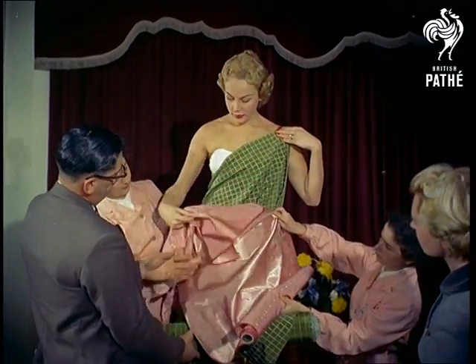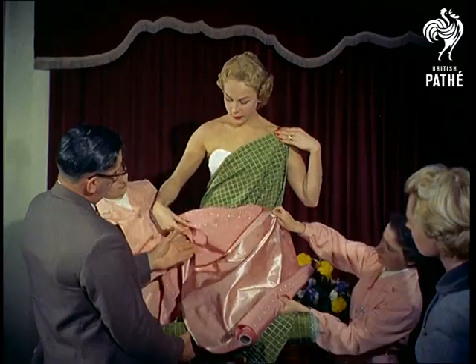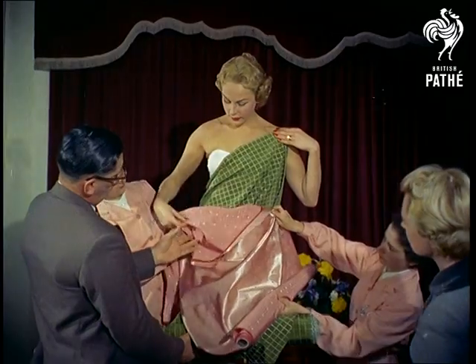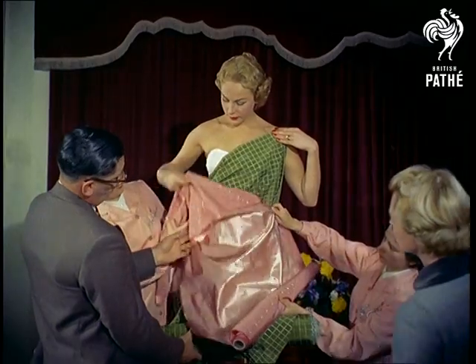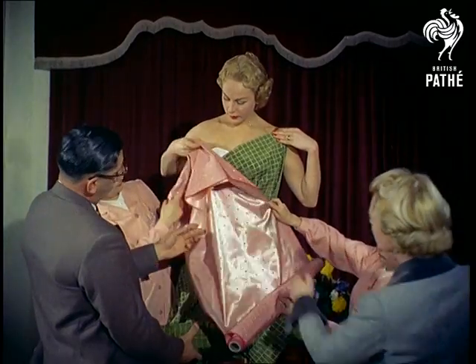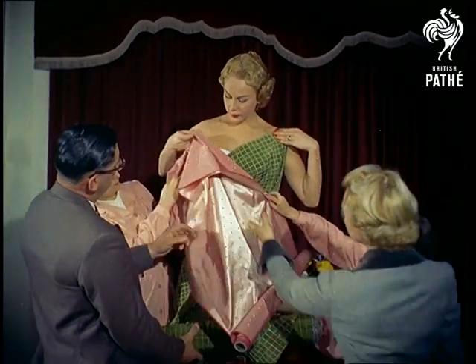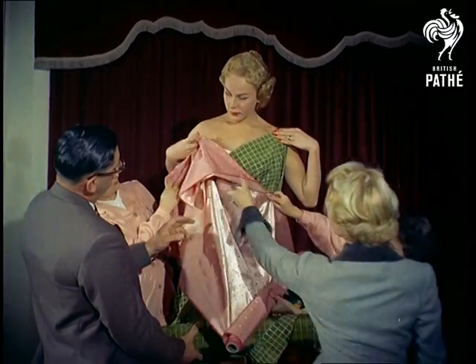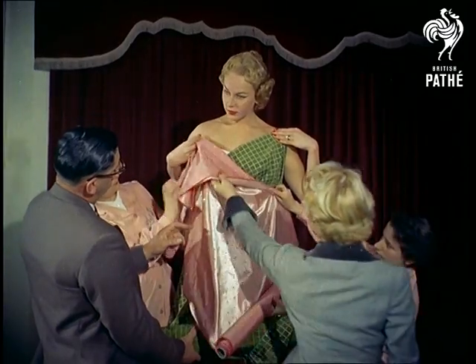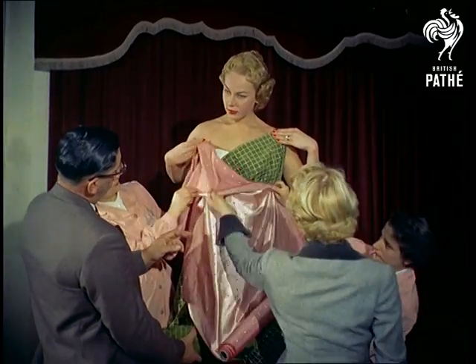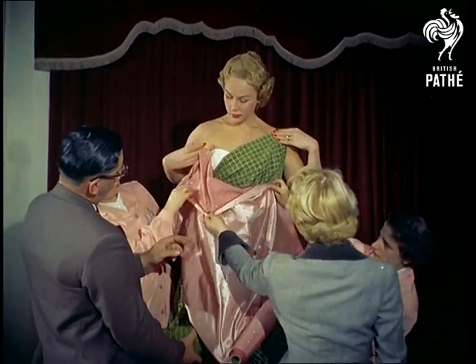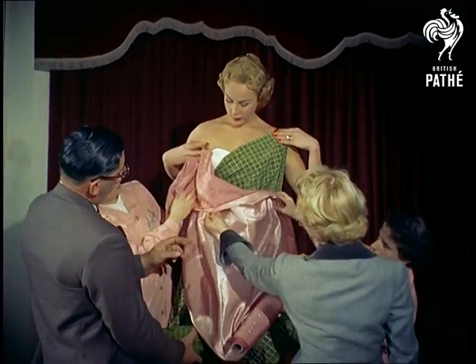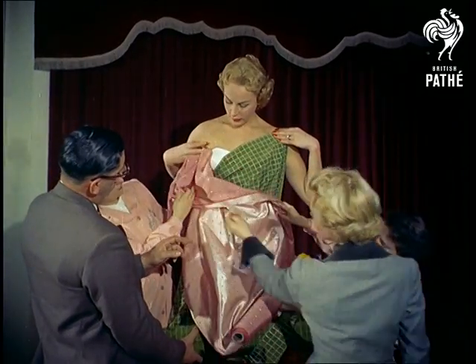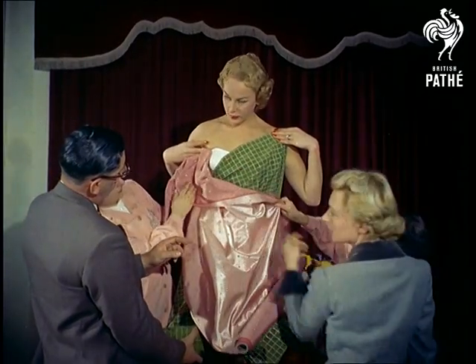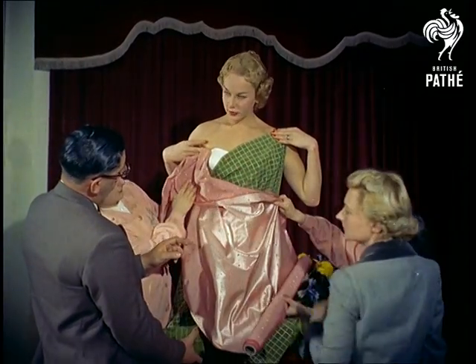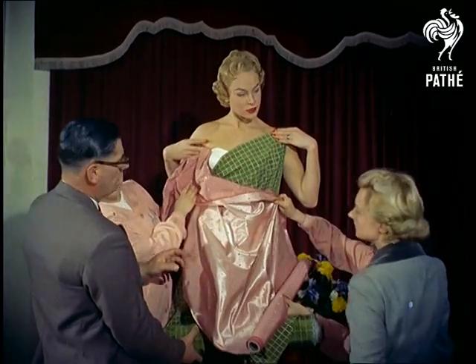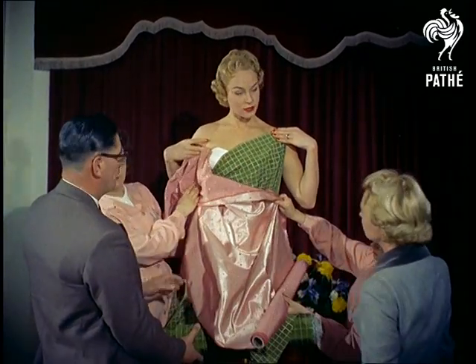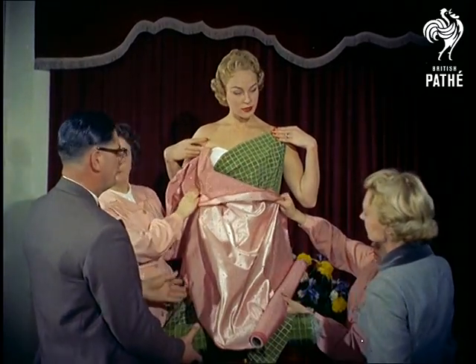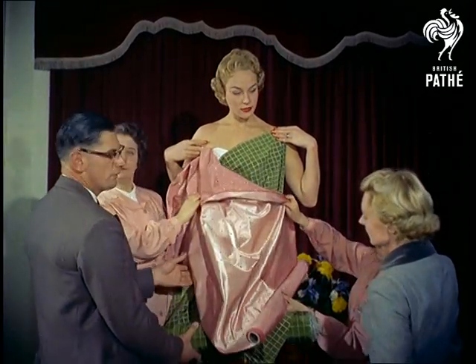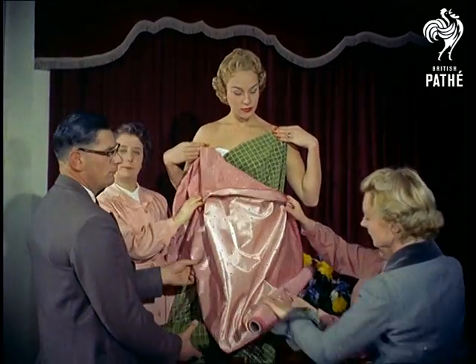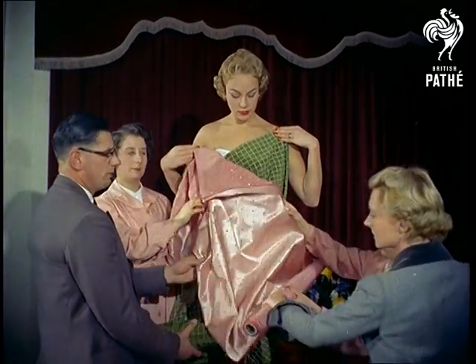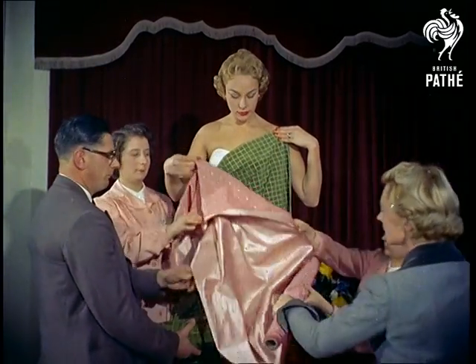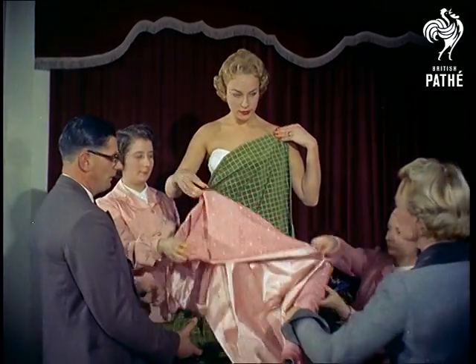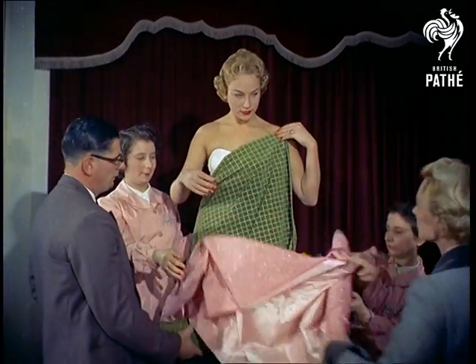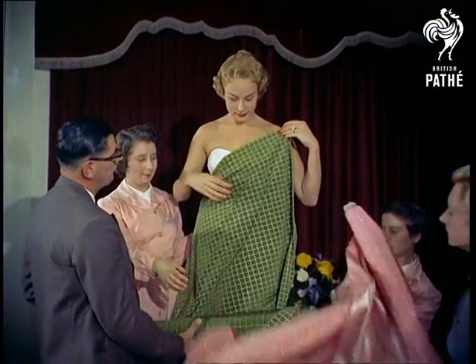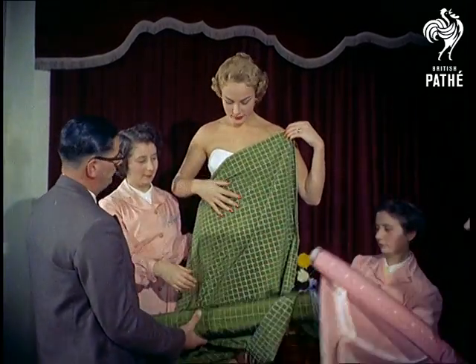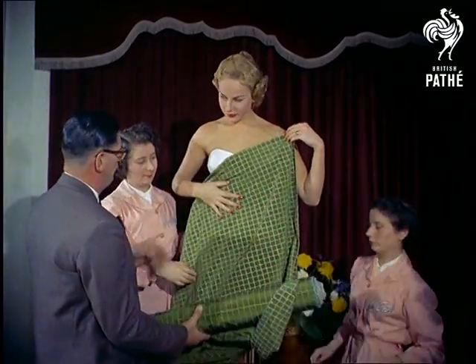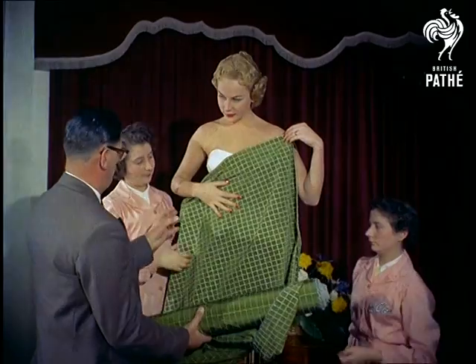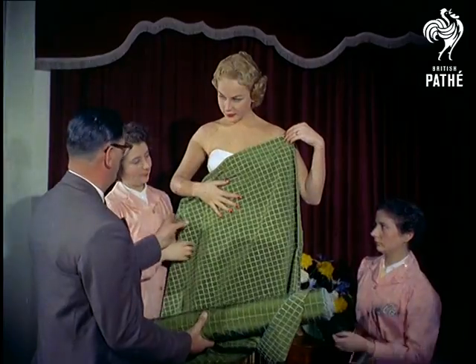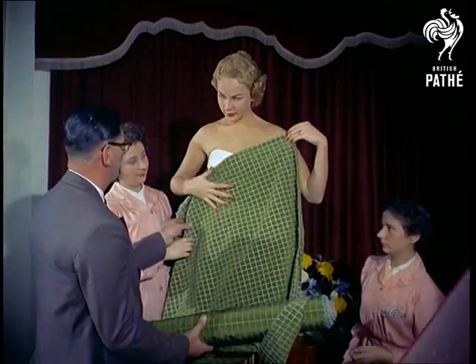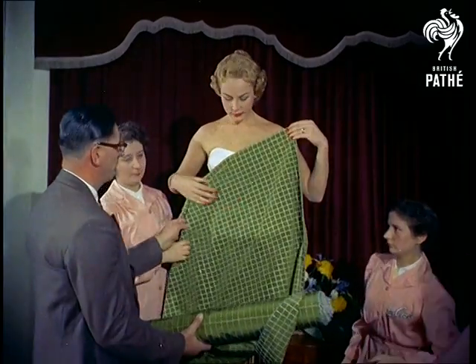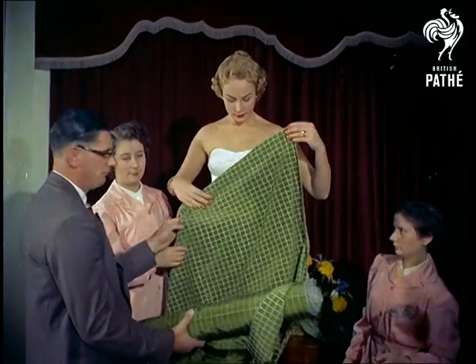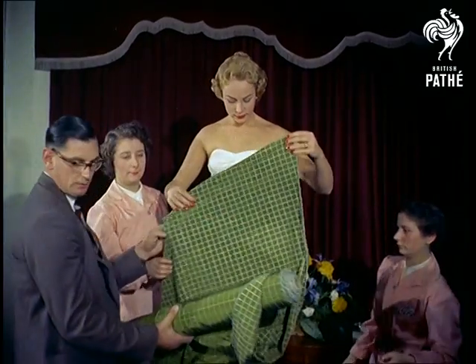The materials for these new designs range from imitation lizard to brocades, cottons and synthetic materials in every color.